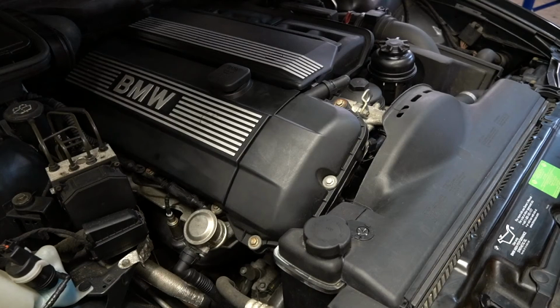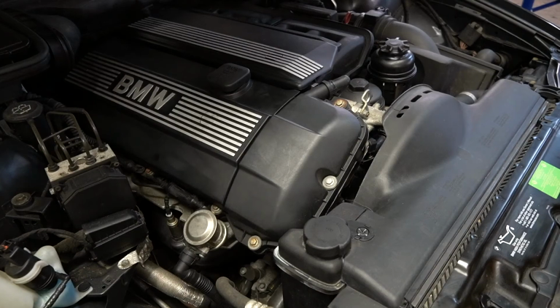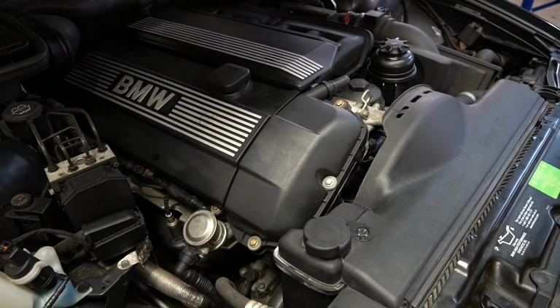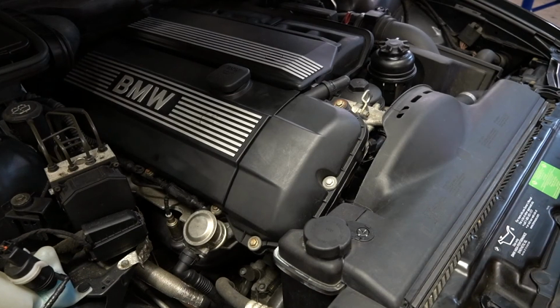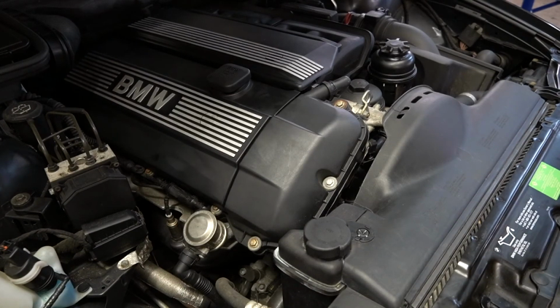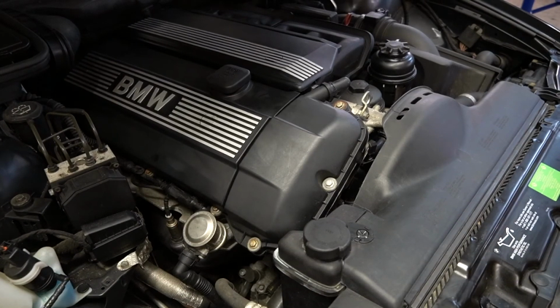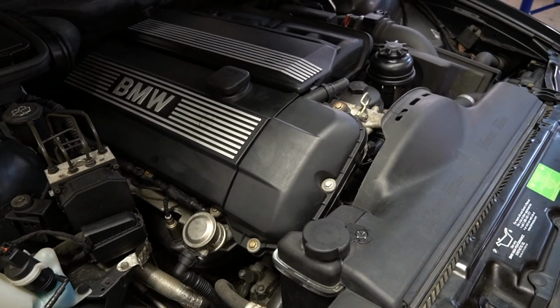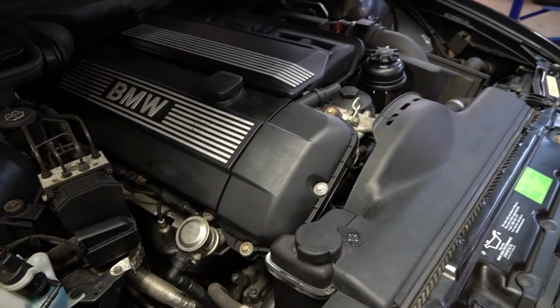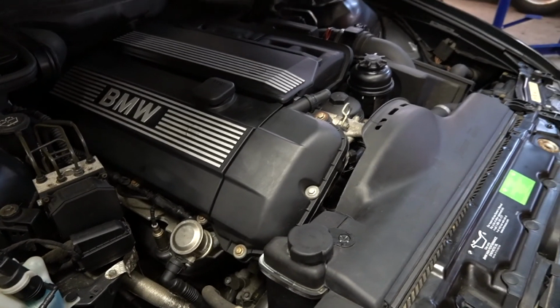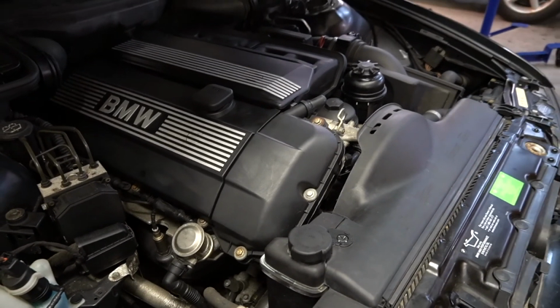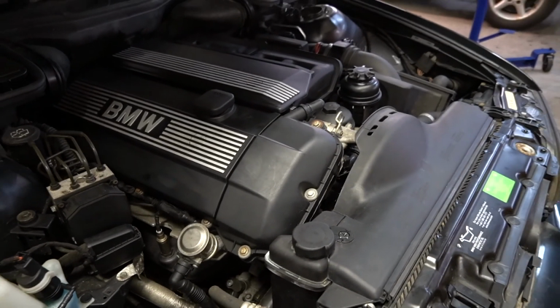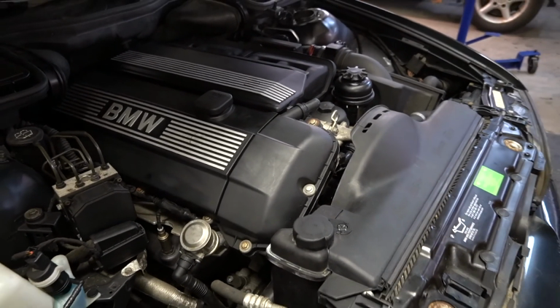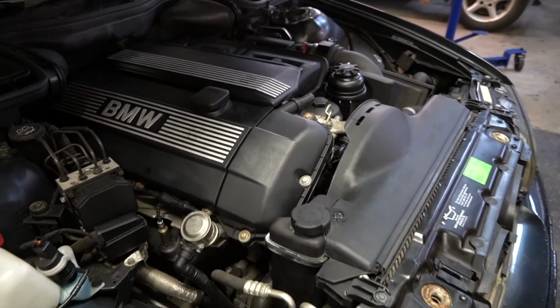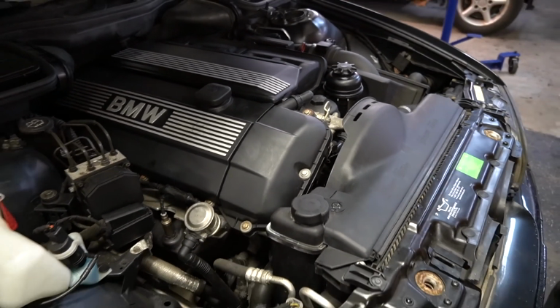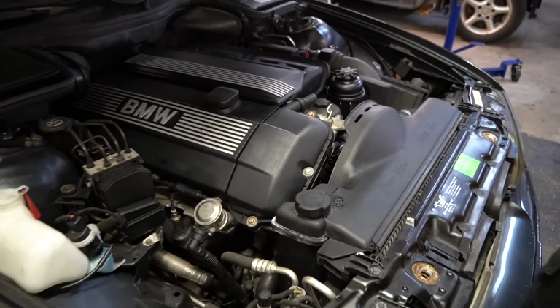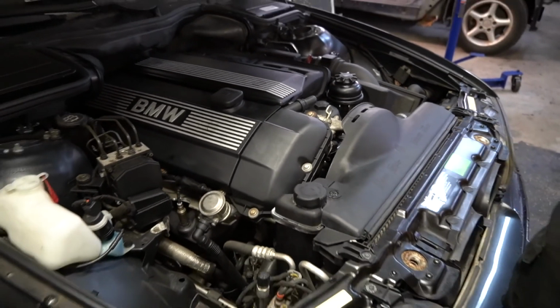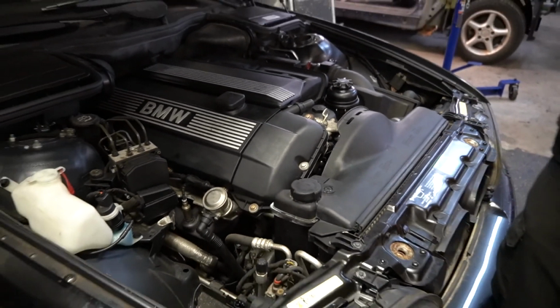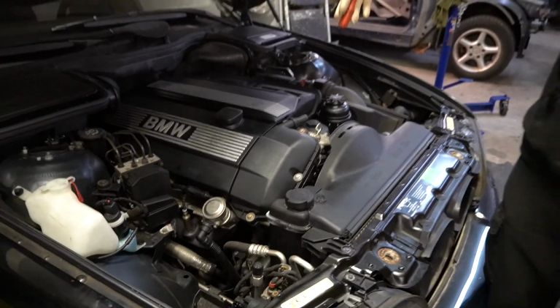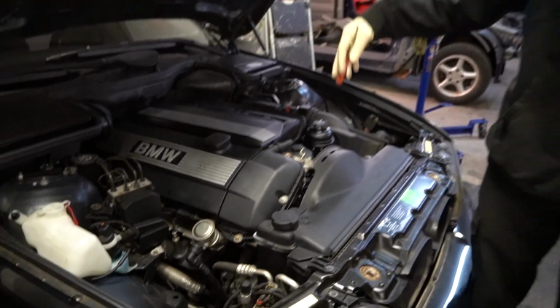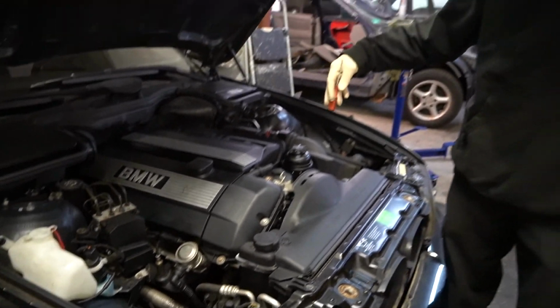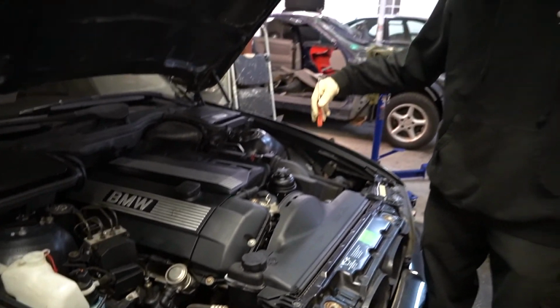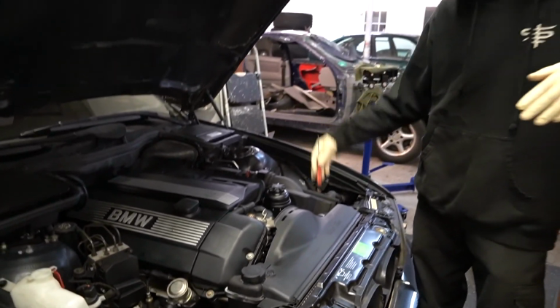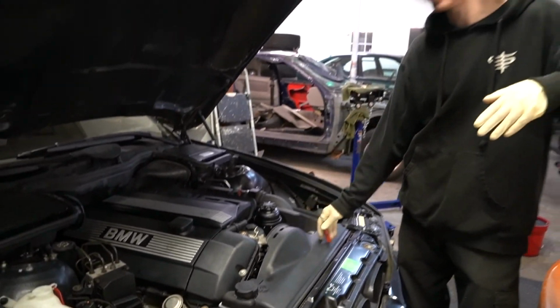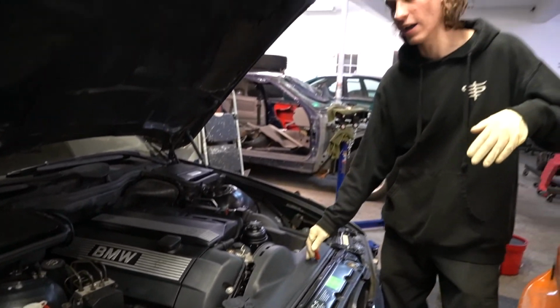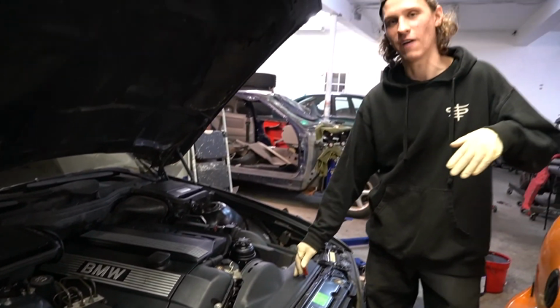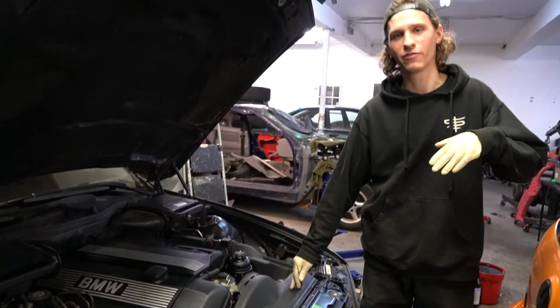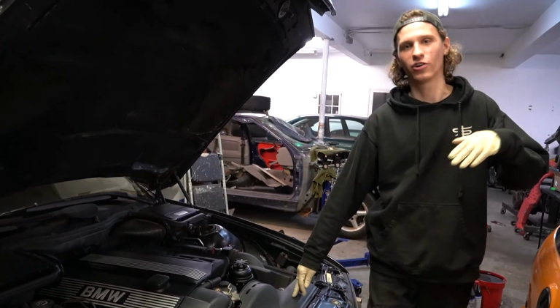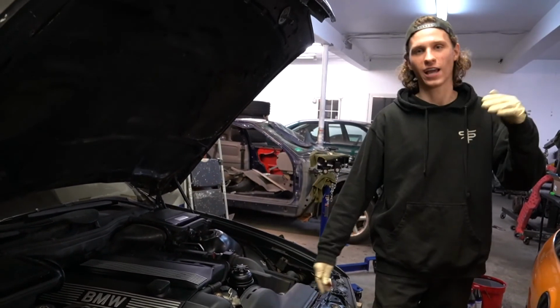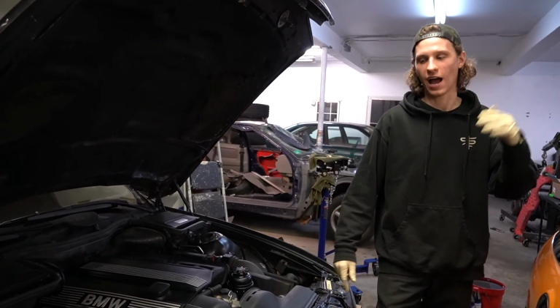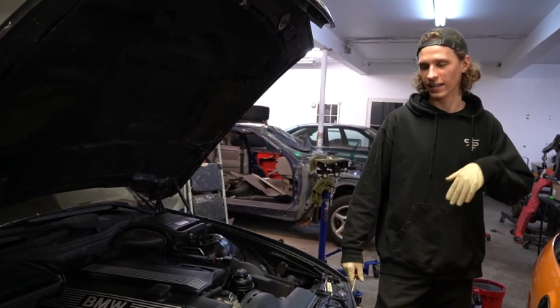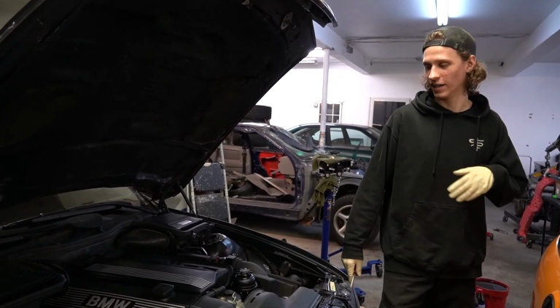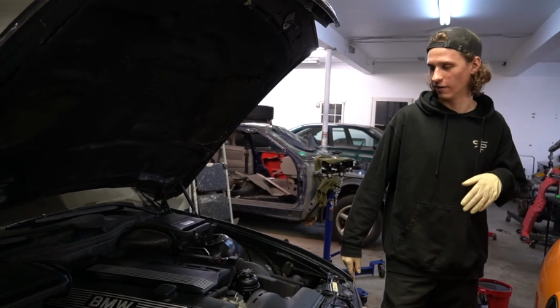Hey, what's up? It's Mike again from BavHouse. Today we got an E39 530i in here.